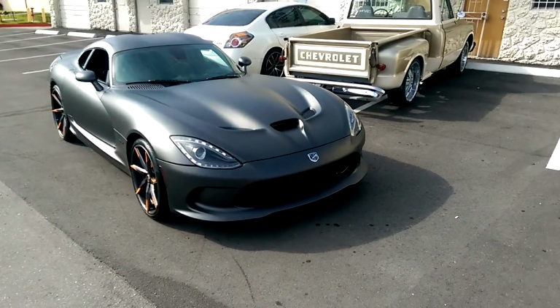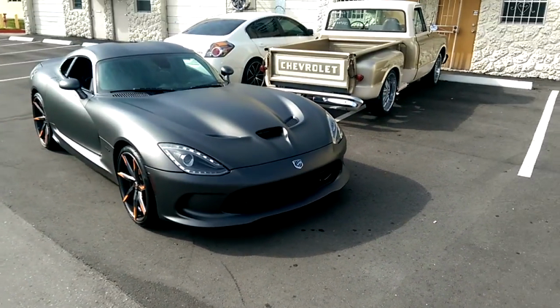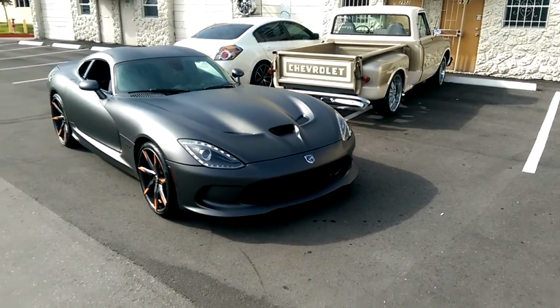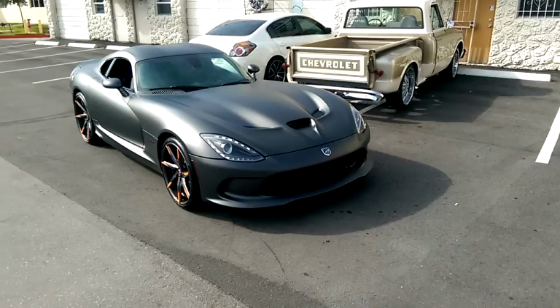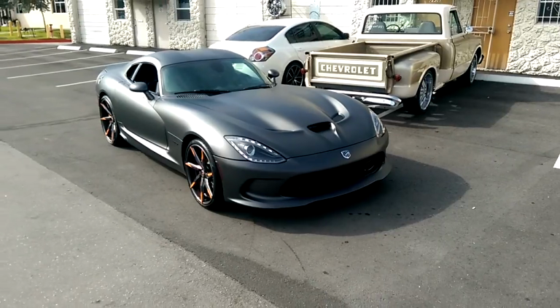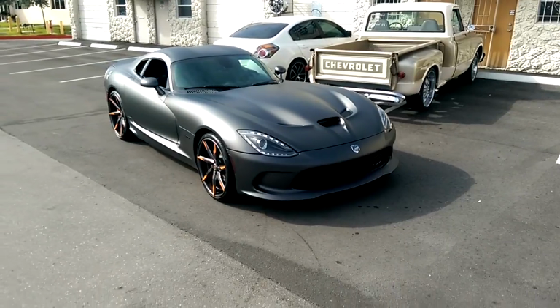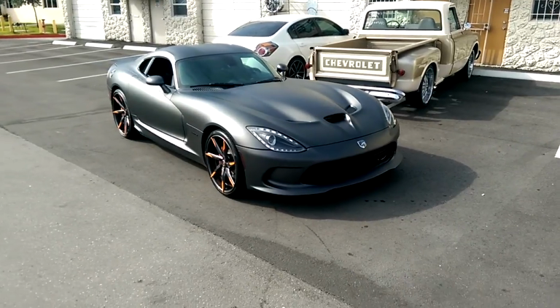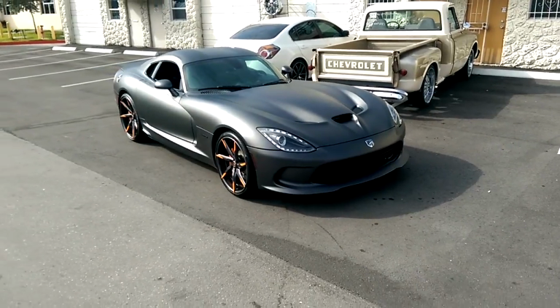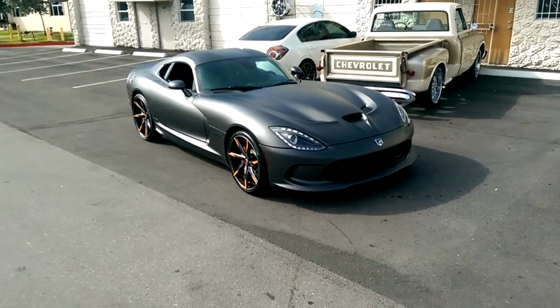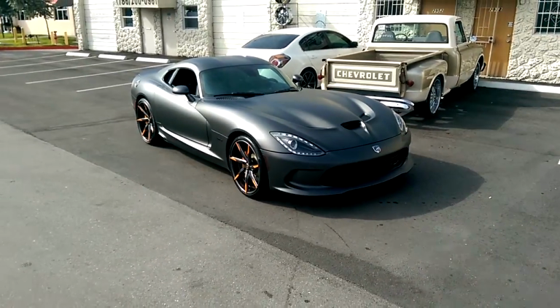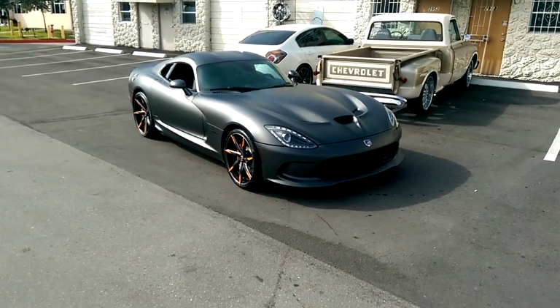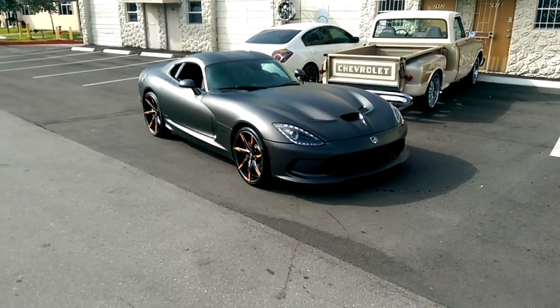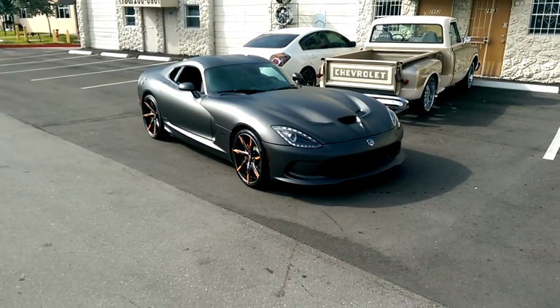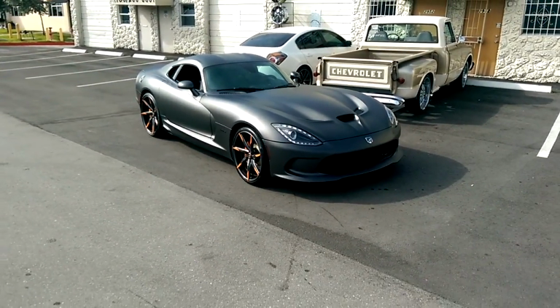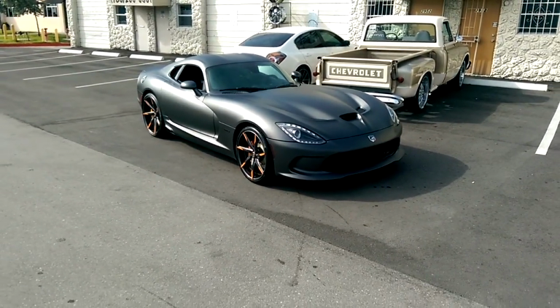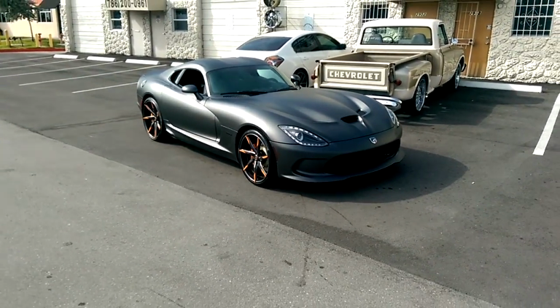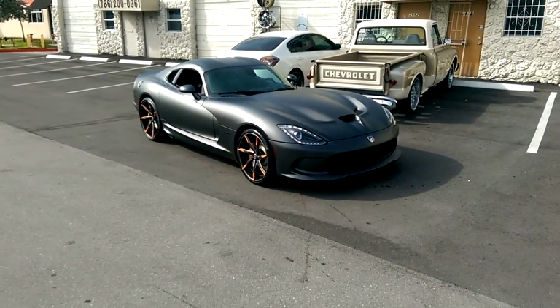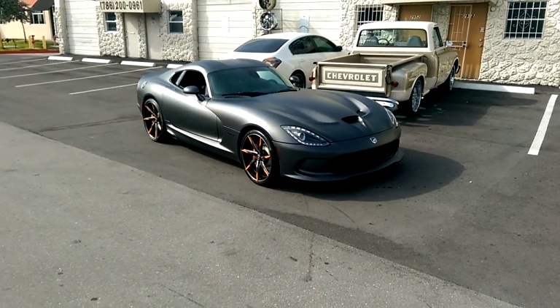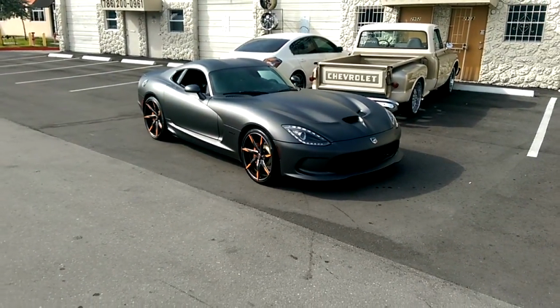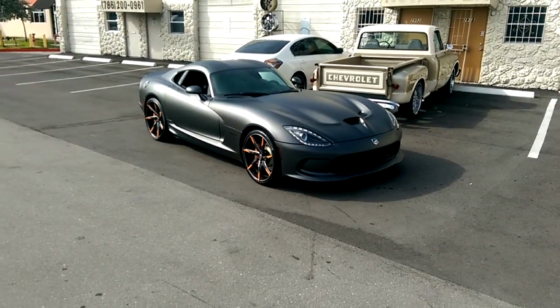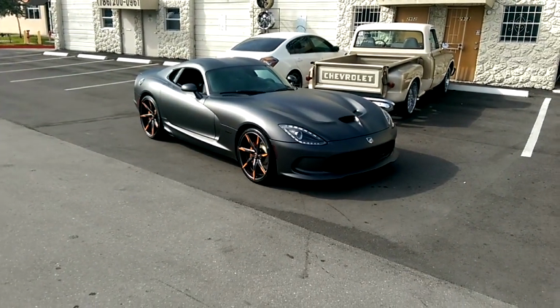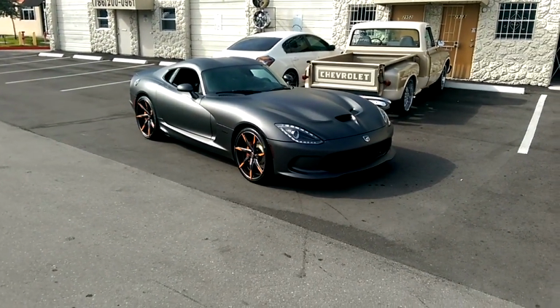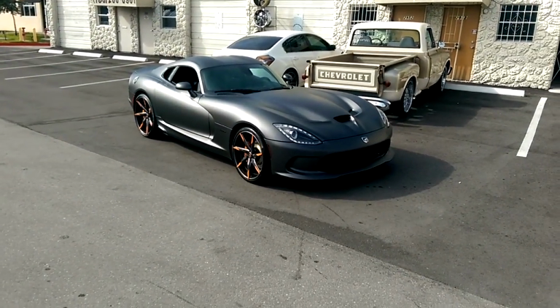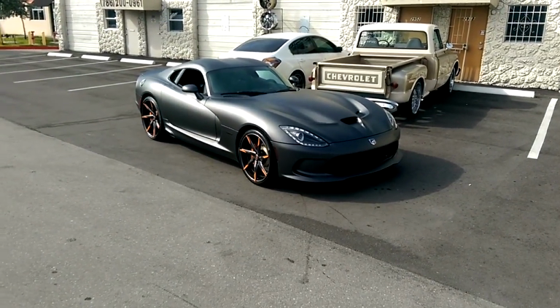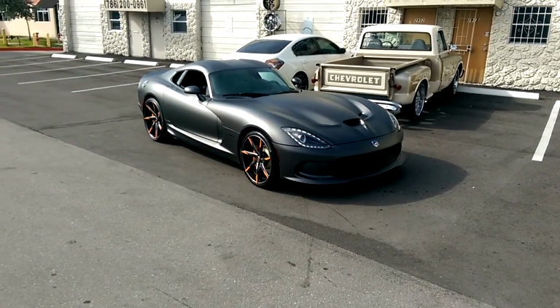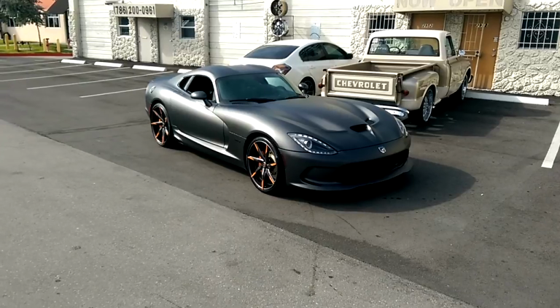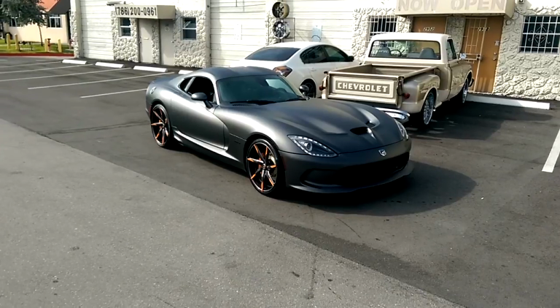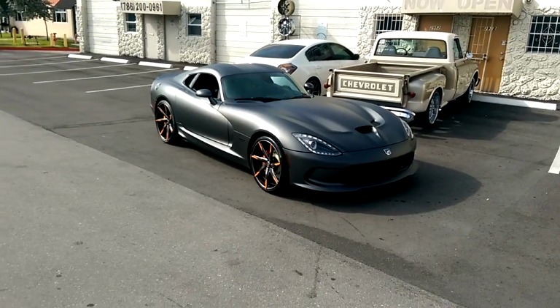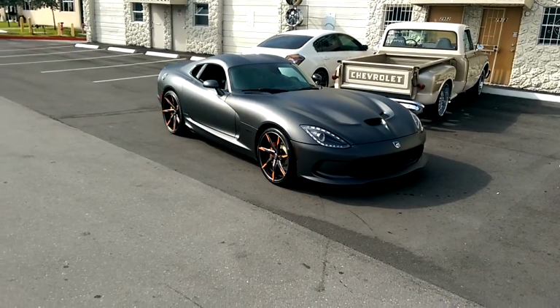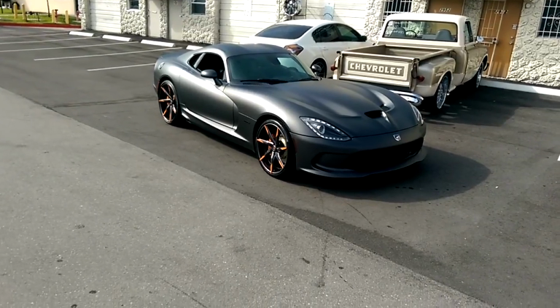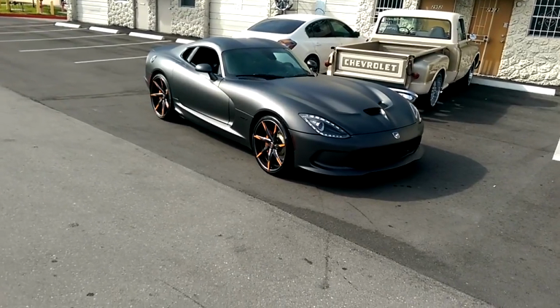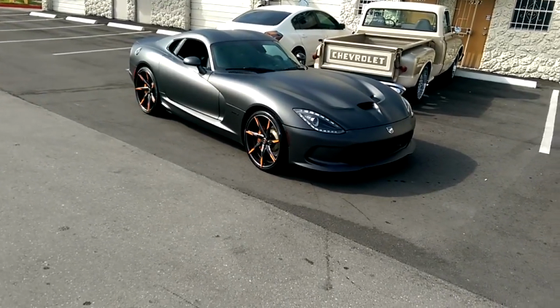Went with some custom Lexondi wheels — 20's in the front, 21's in the rear. Keeps that Viper look.